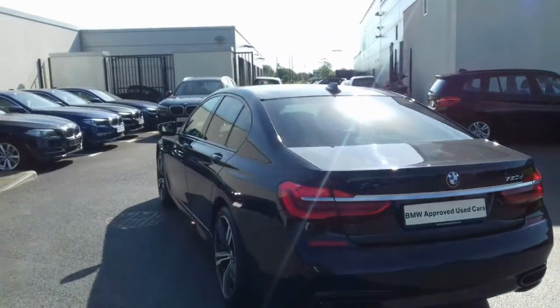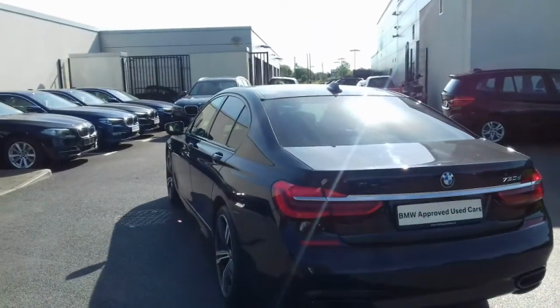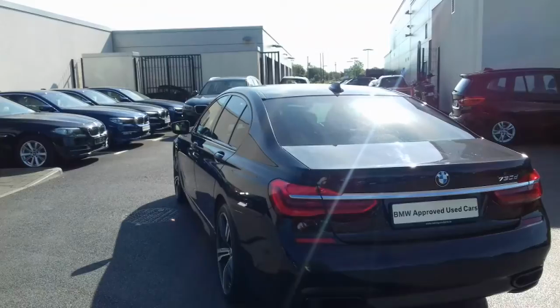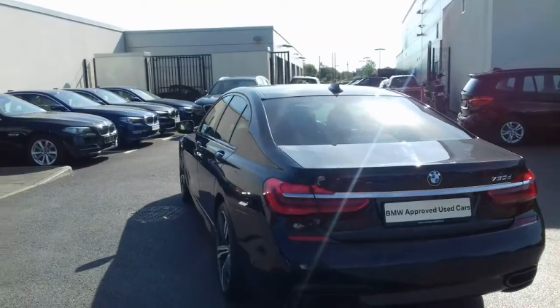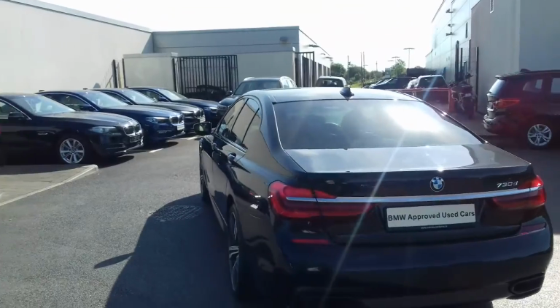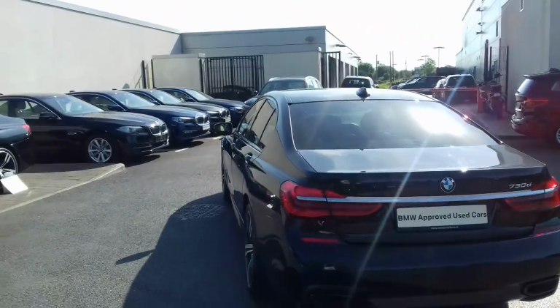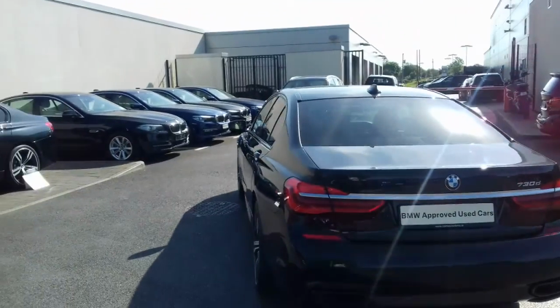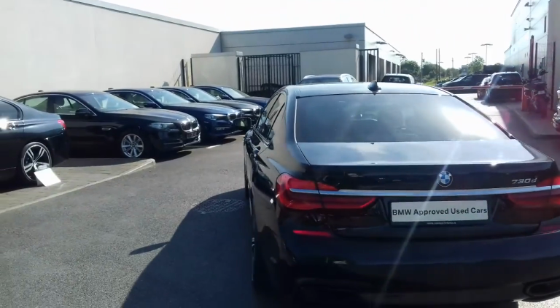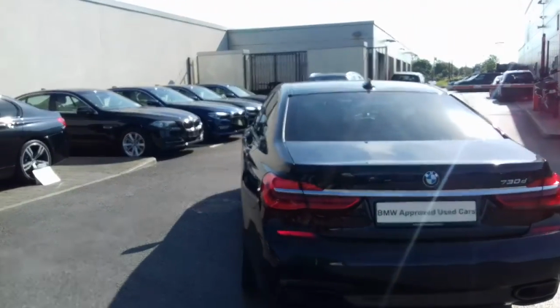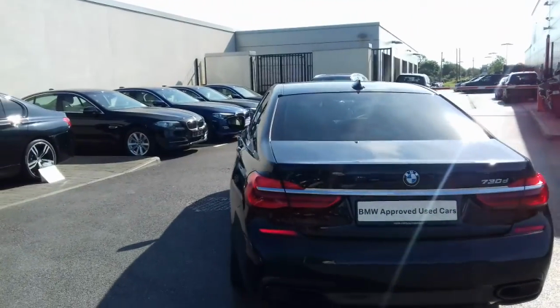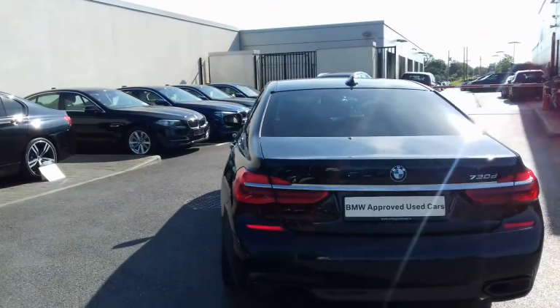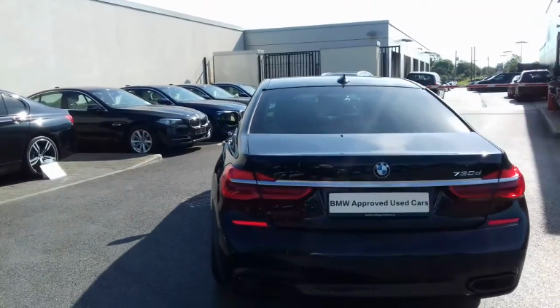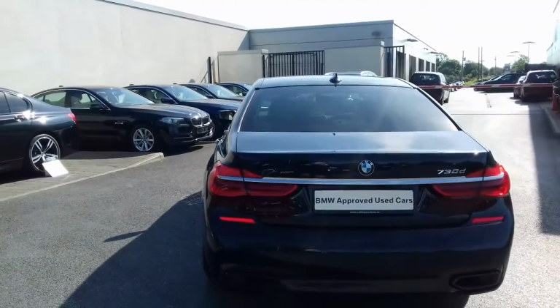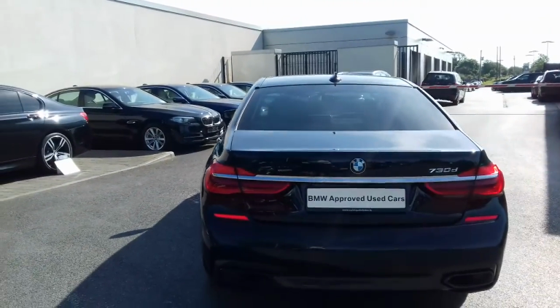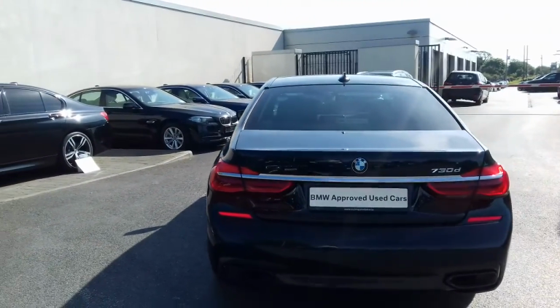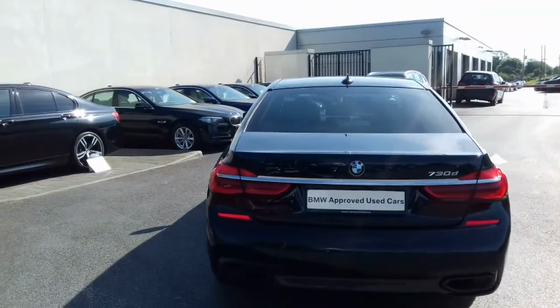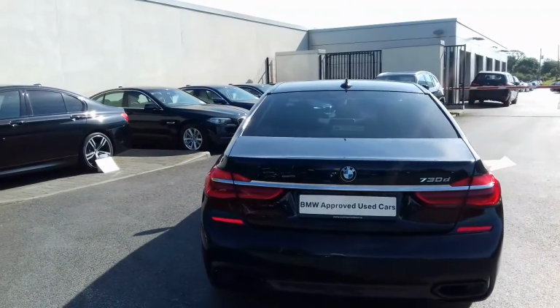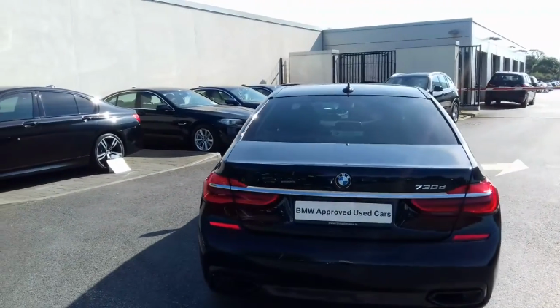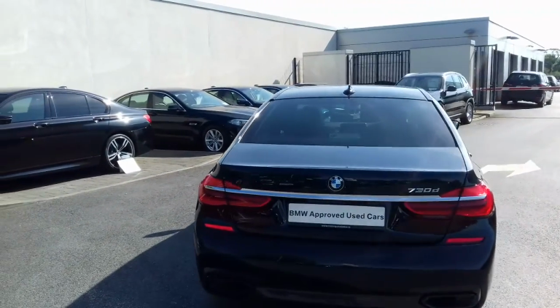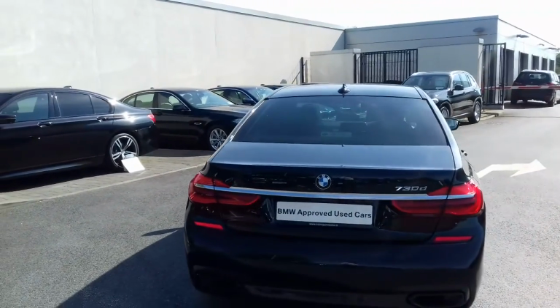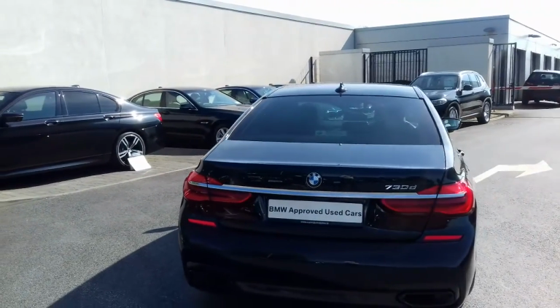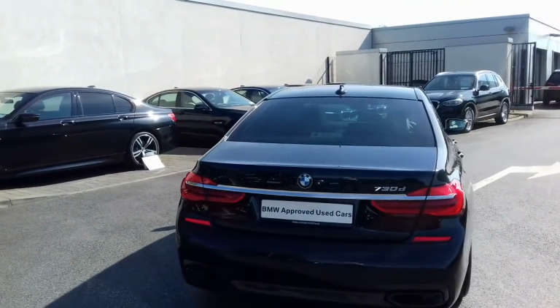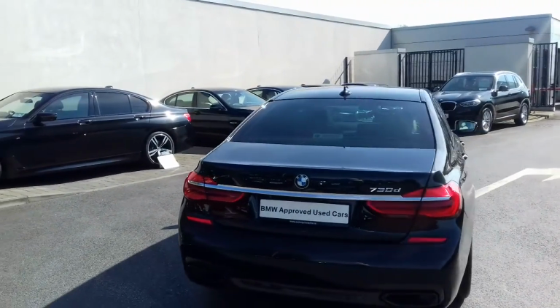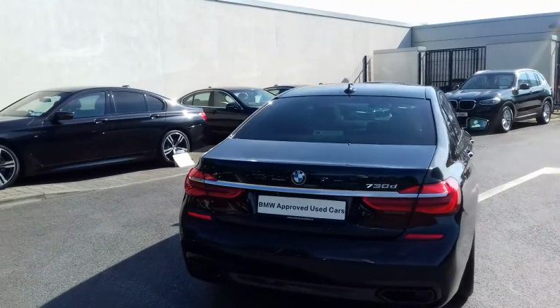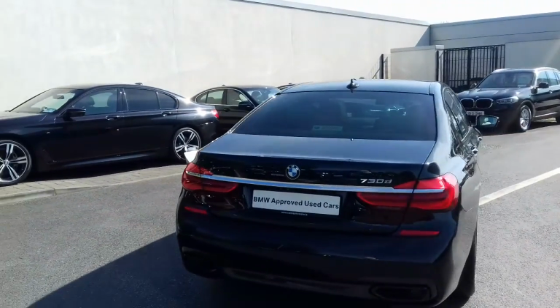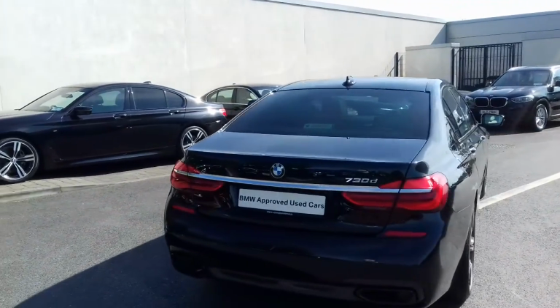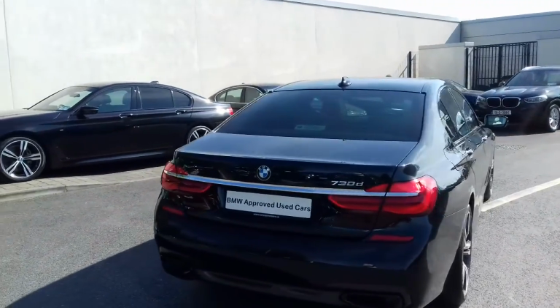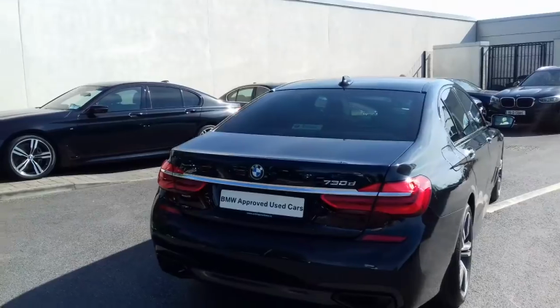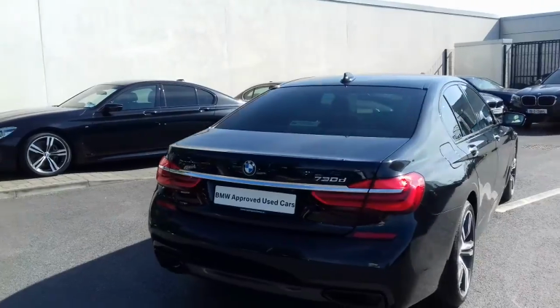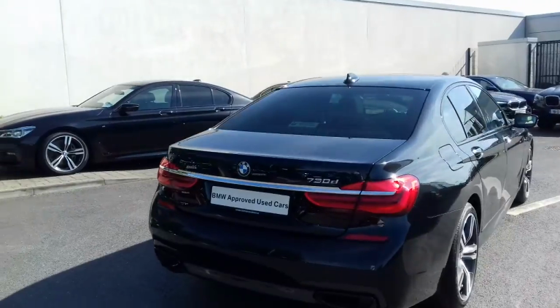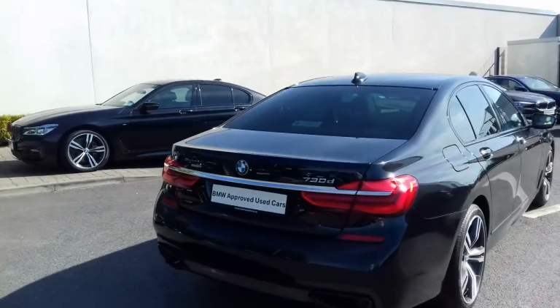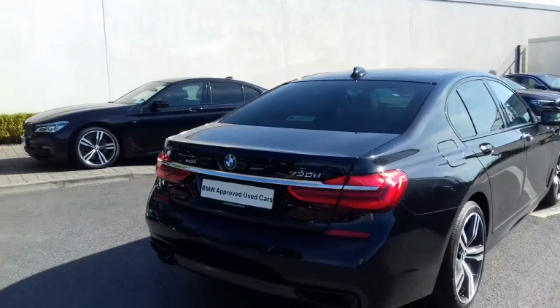All of our cars come with two years unlimited mileage warranty, two years of emergency service cover and roadside assistance, and a full history check.